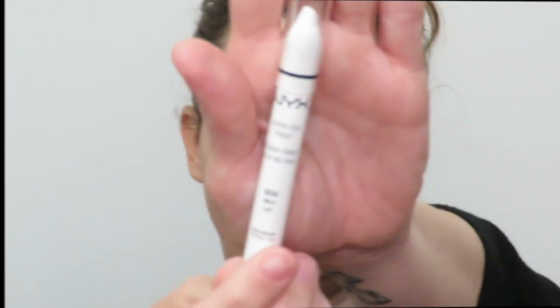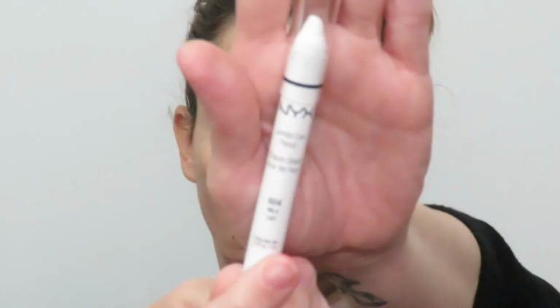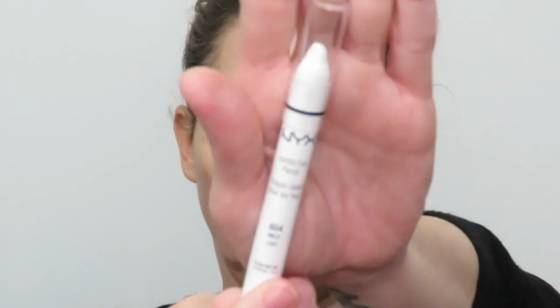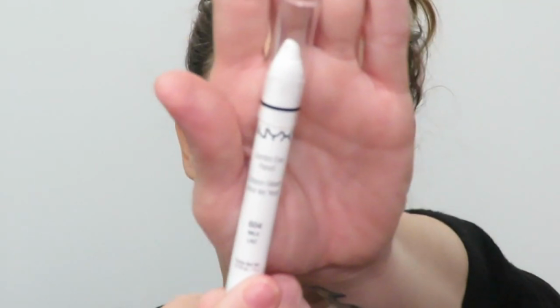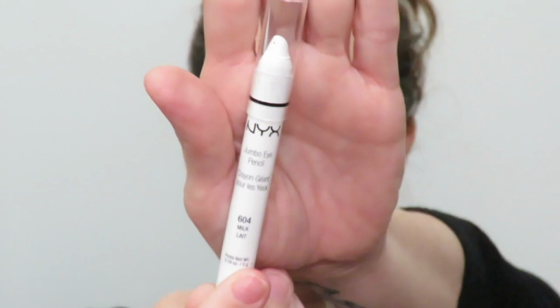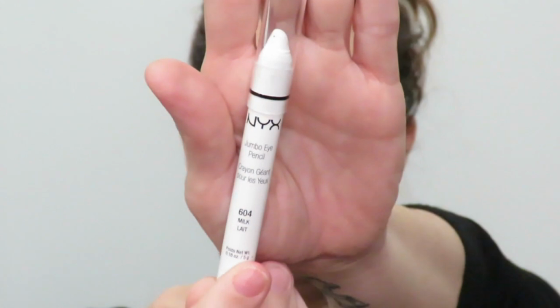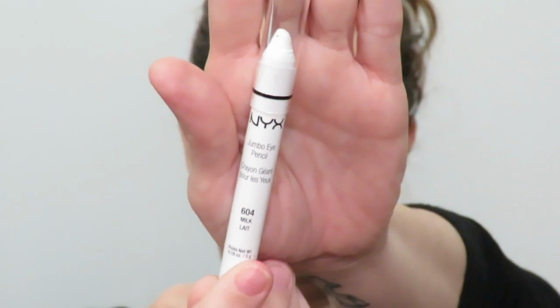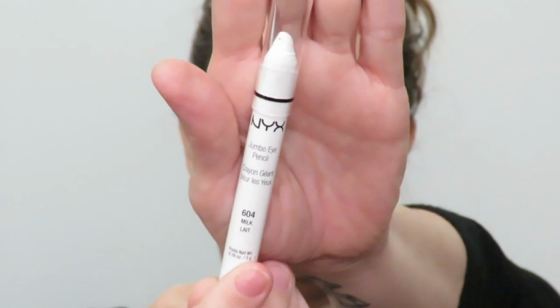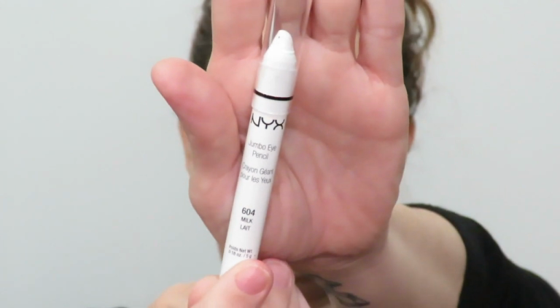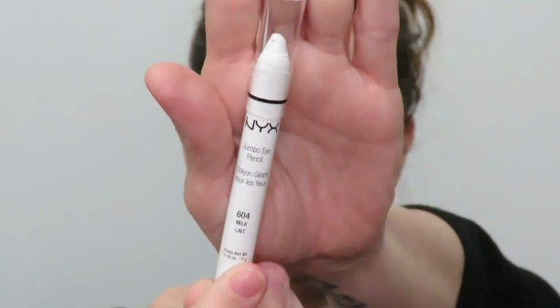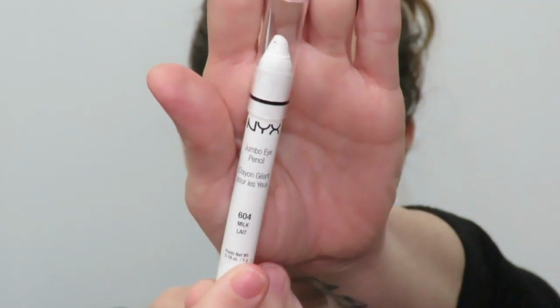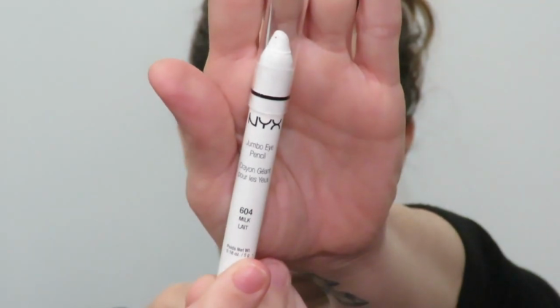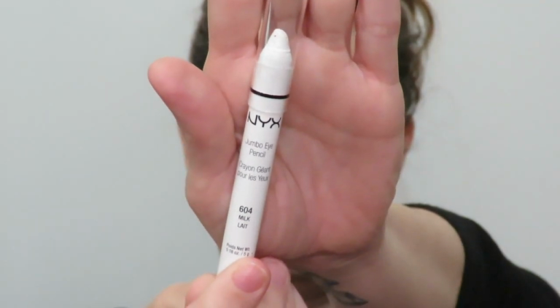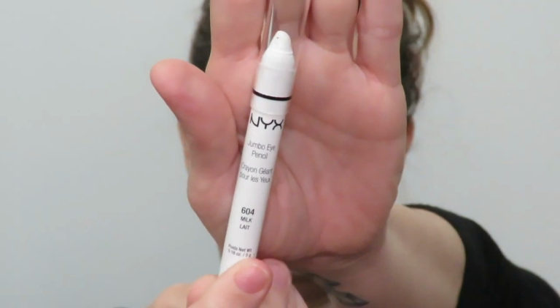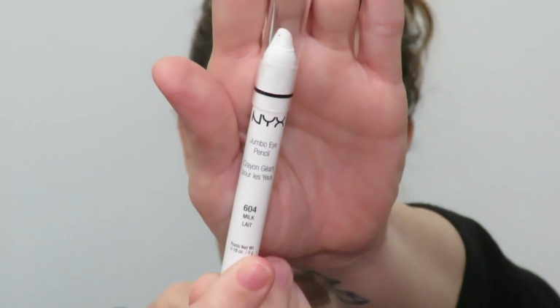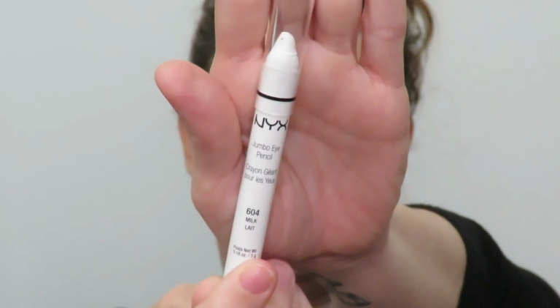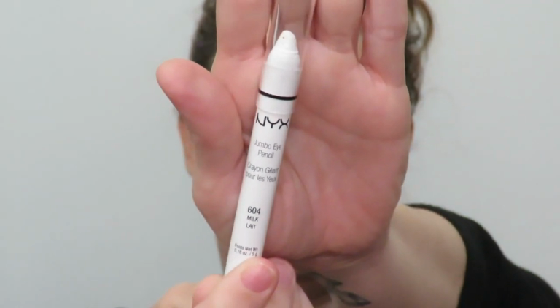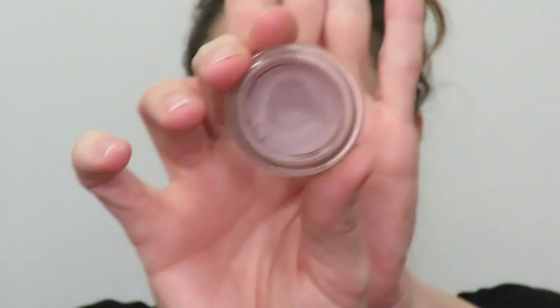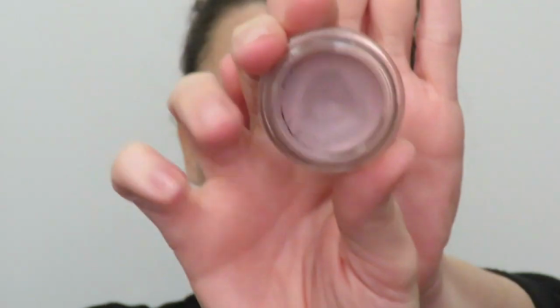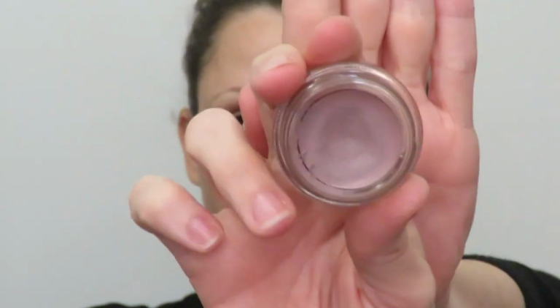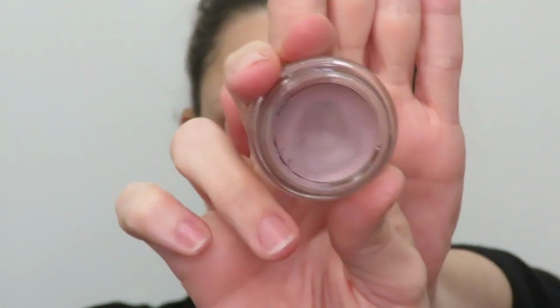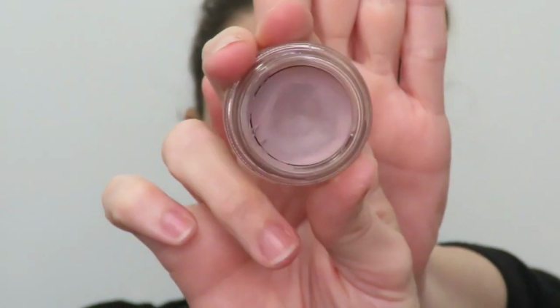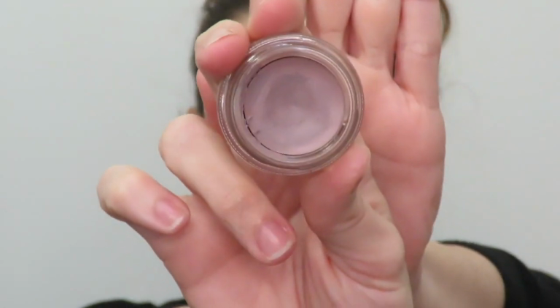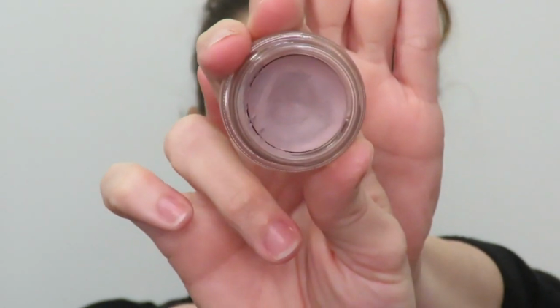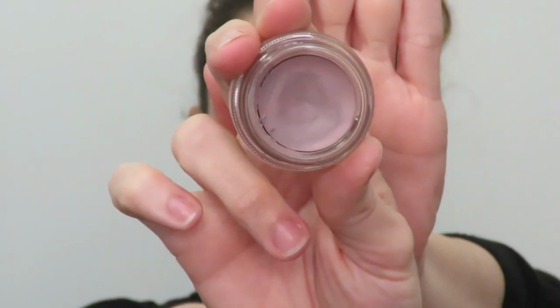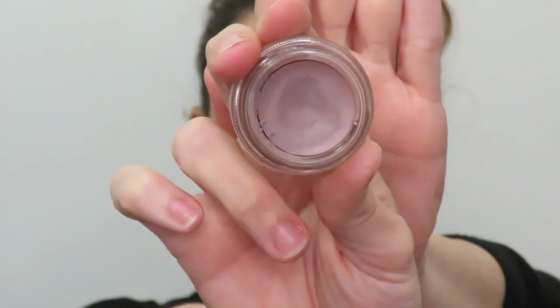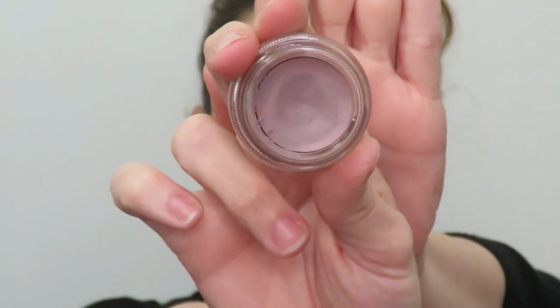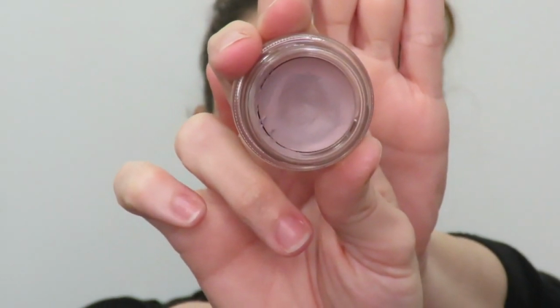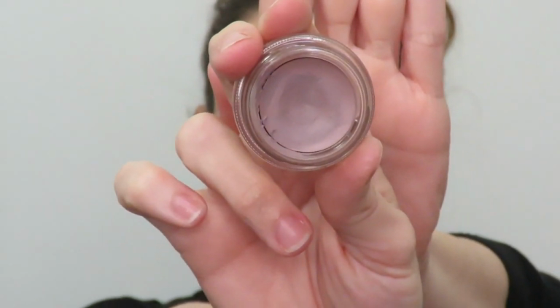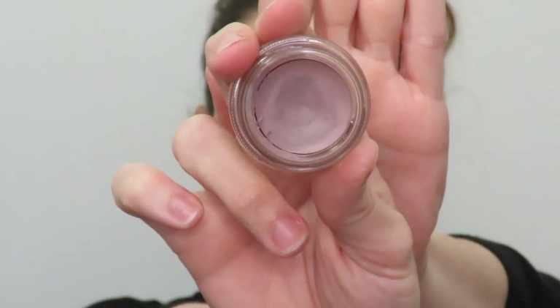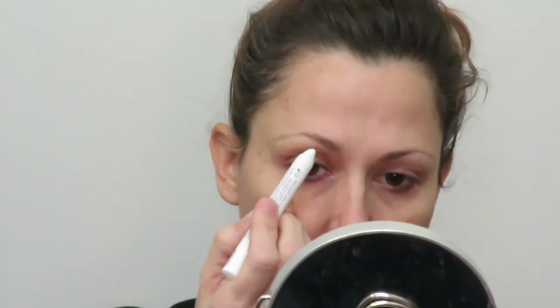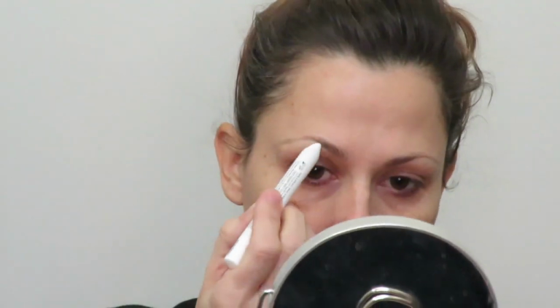I'll be priming my eyes using the NYX Jumbo Eye Pencil in Milk and the MAC Pro Longwear Paint Pot in Stormy Pink.